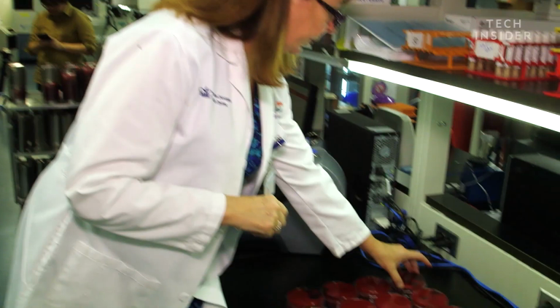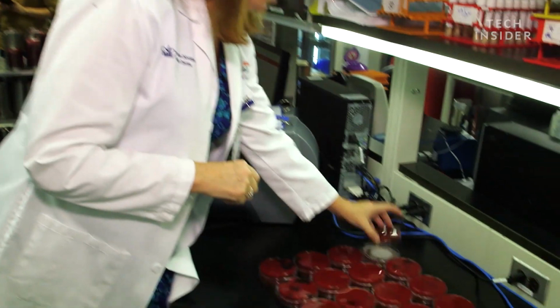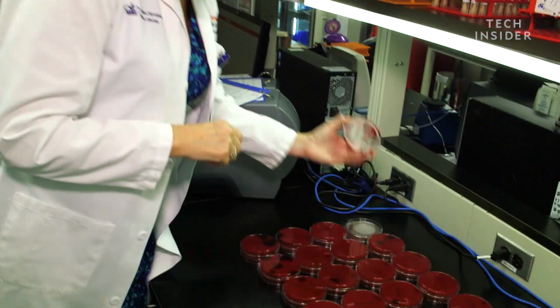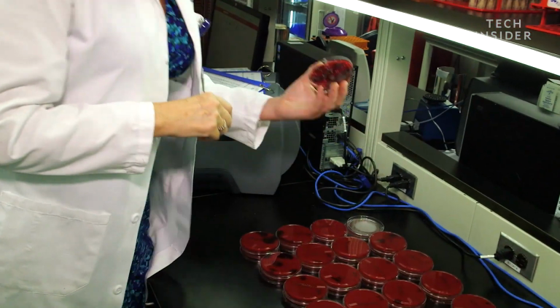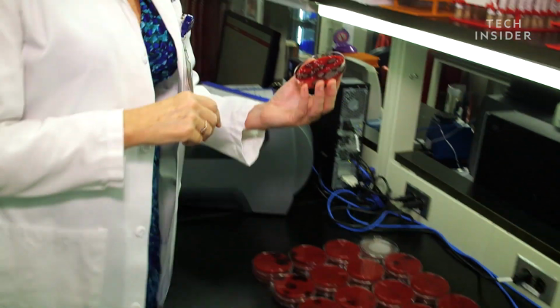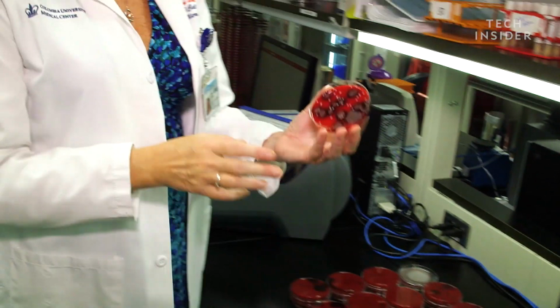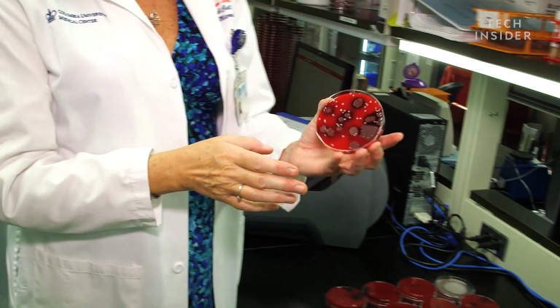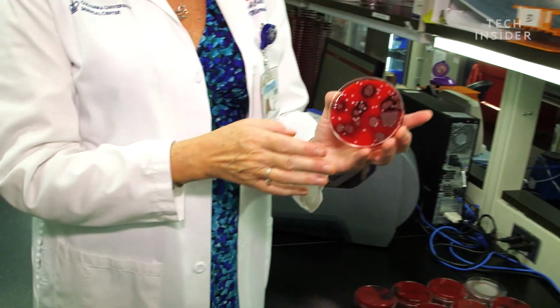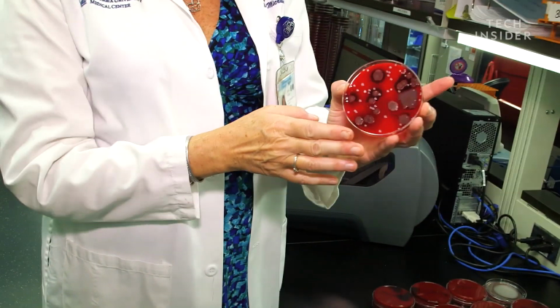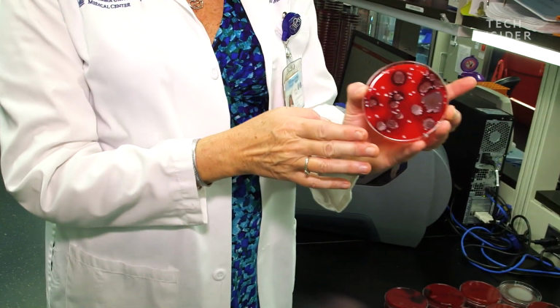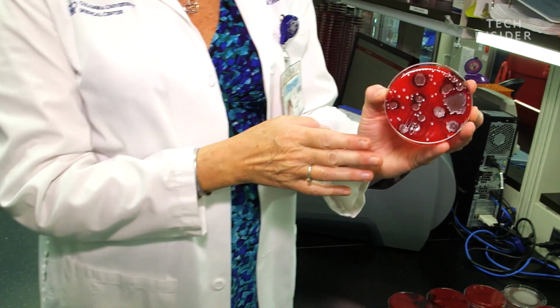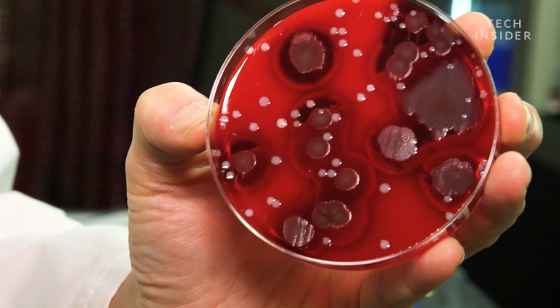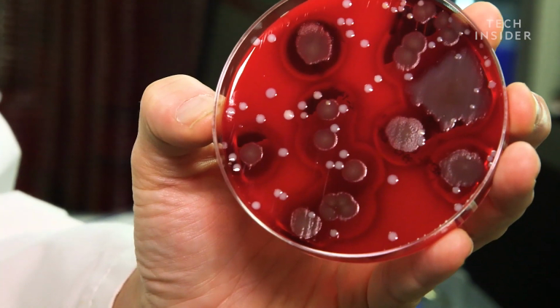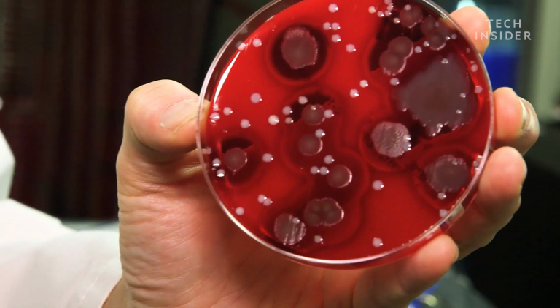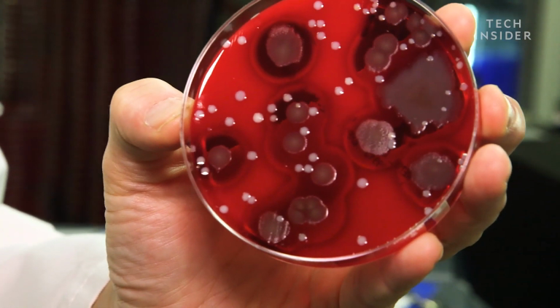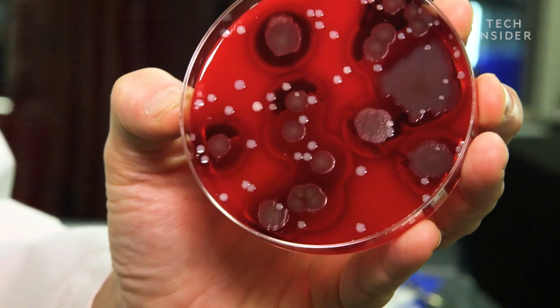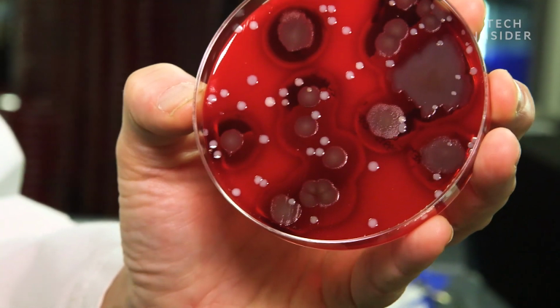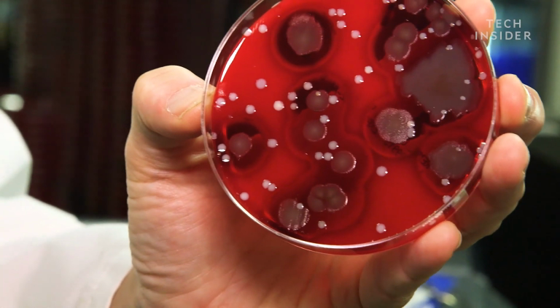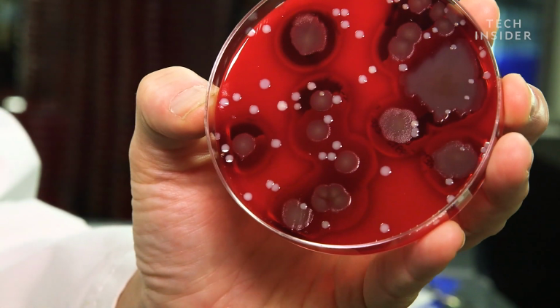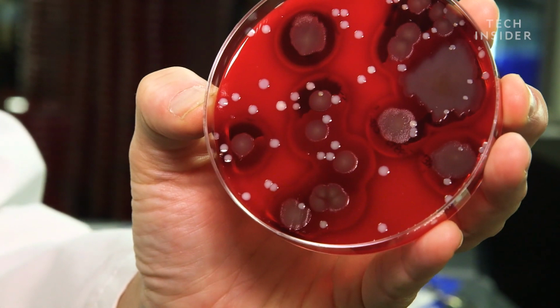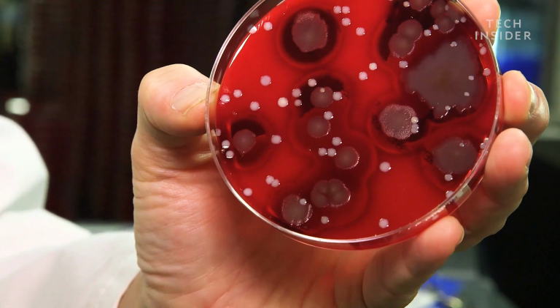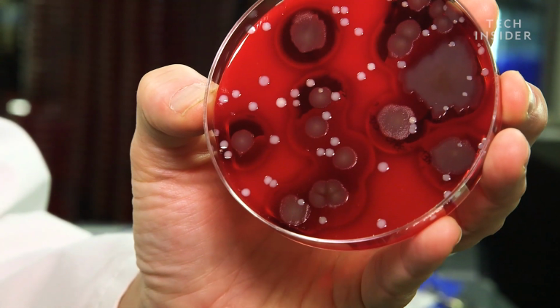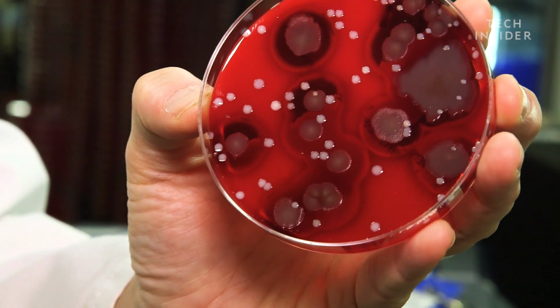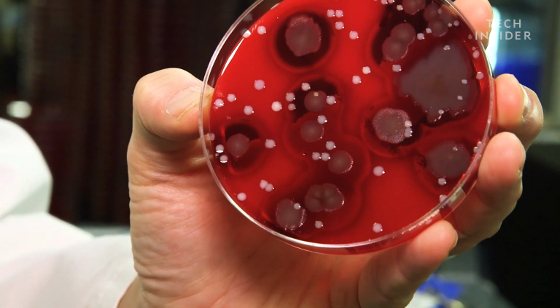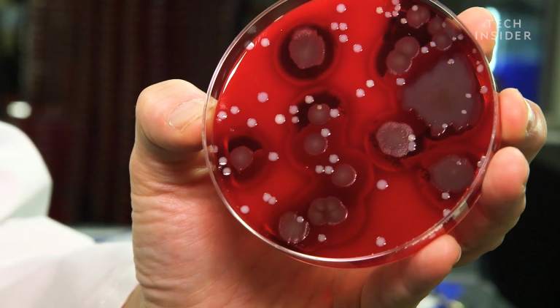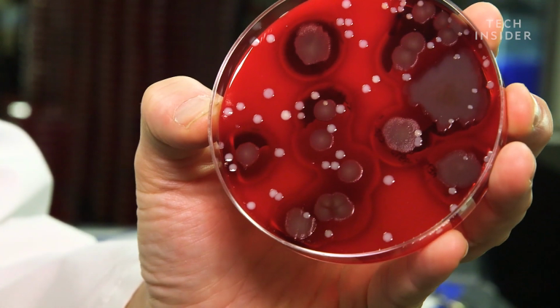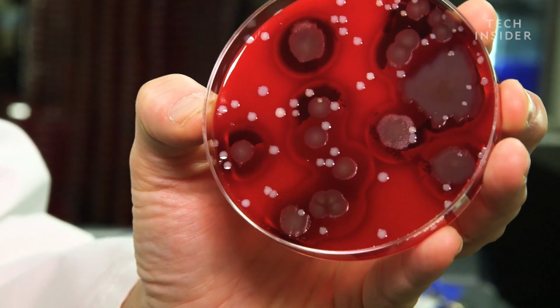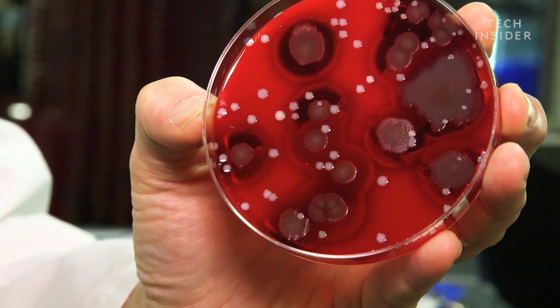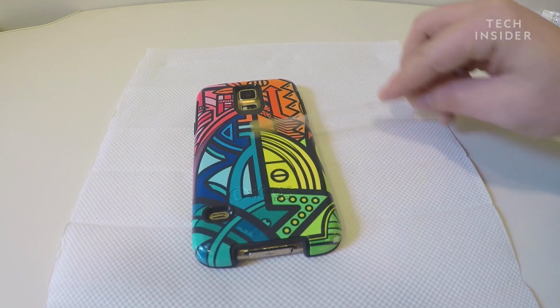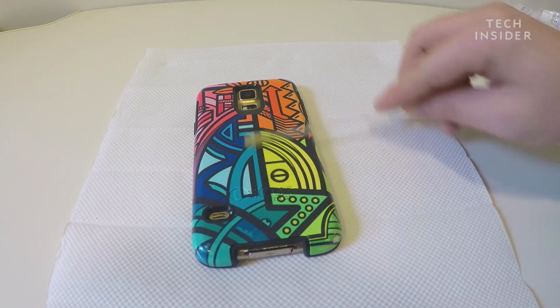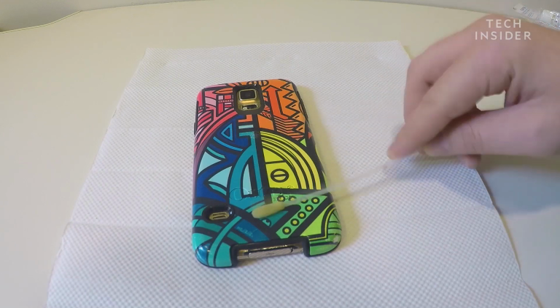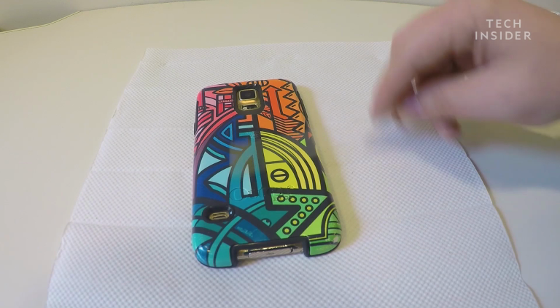In a previous test, Whittier found strains of MRSA and fecal matter on people's smartphones.